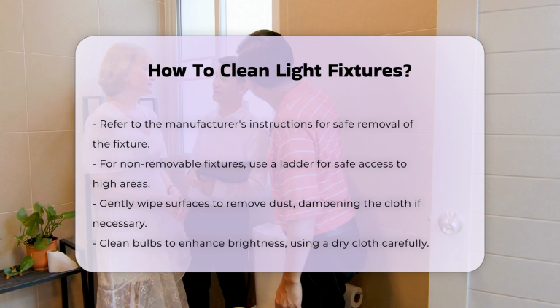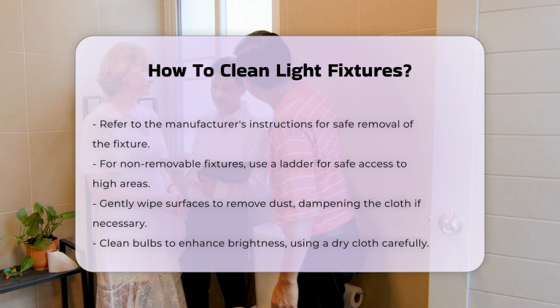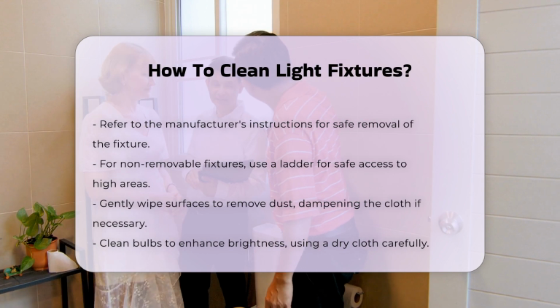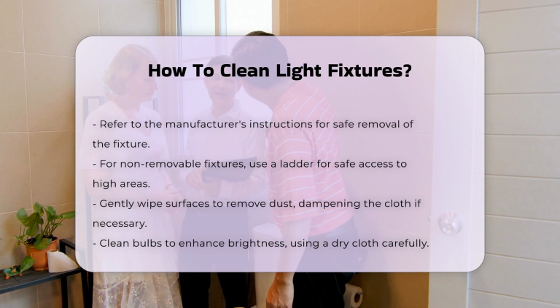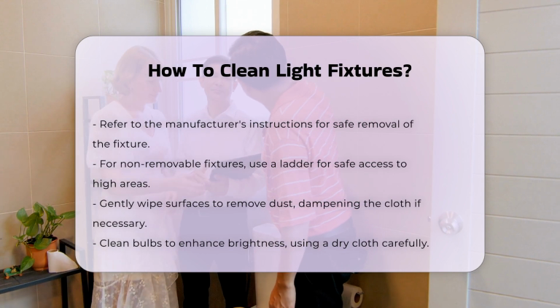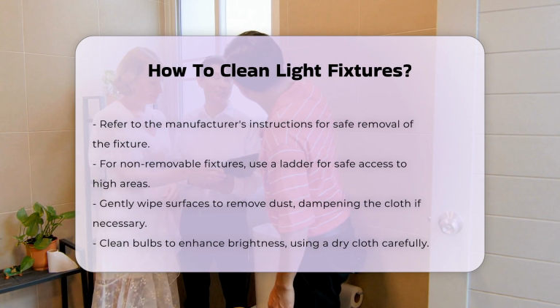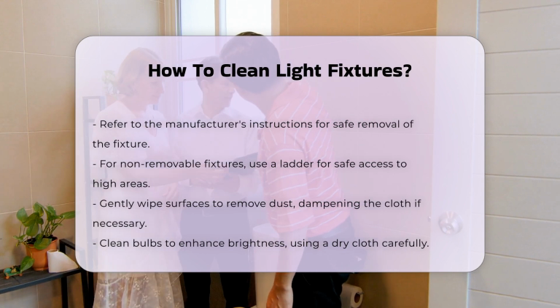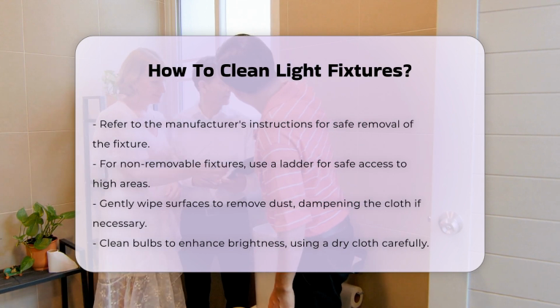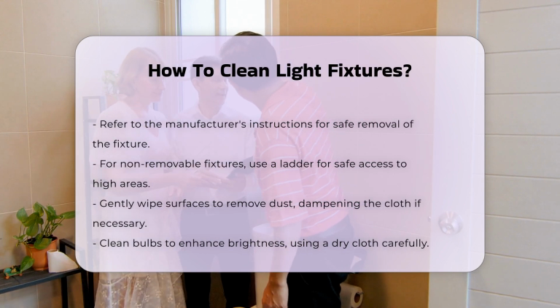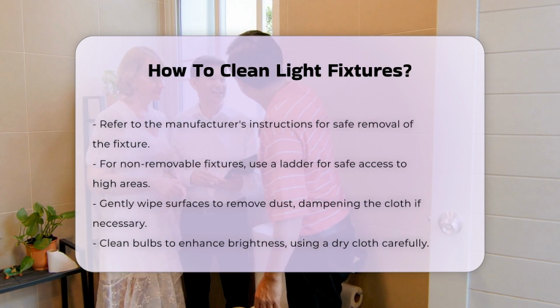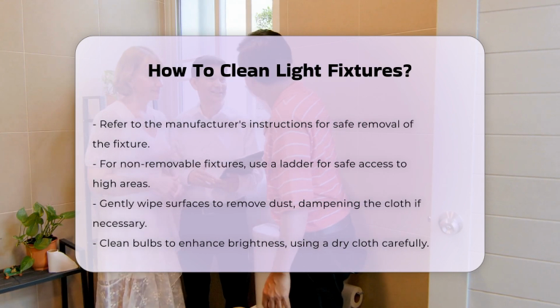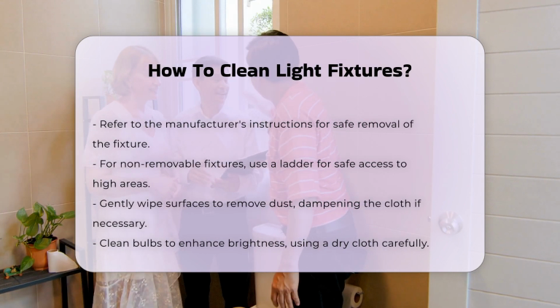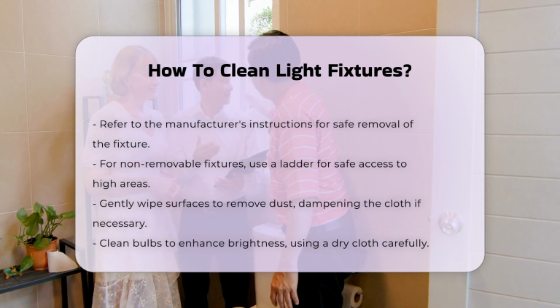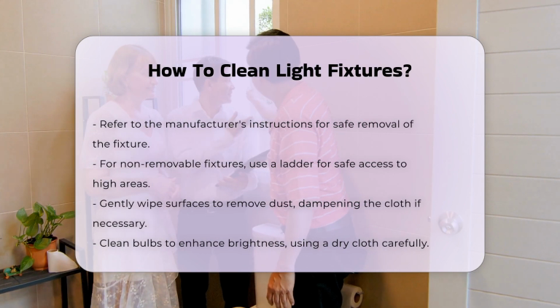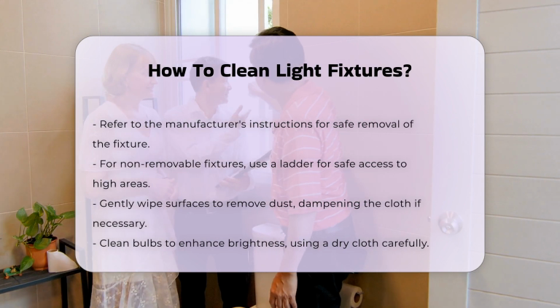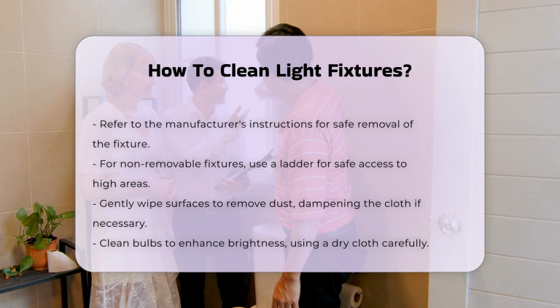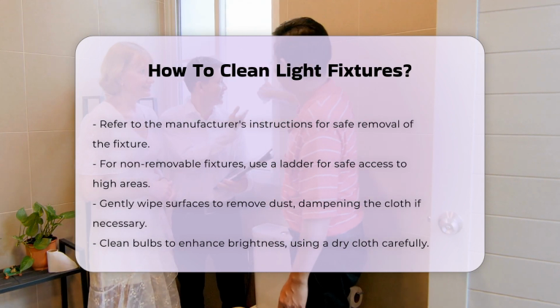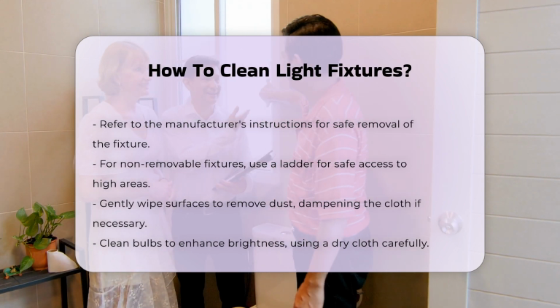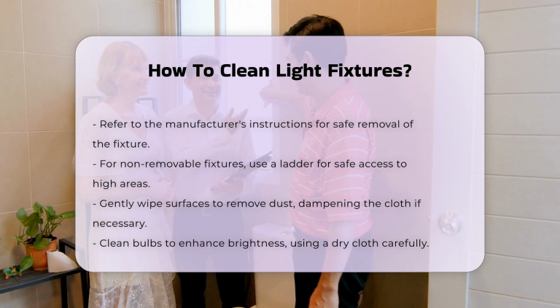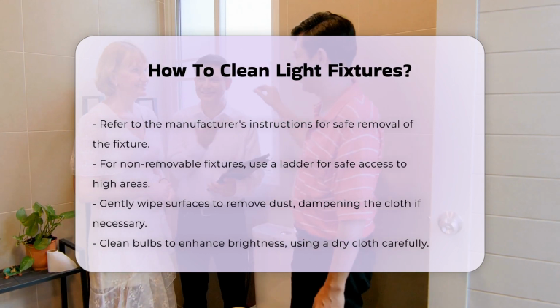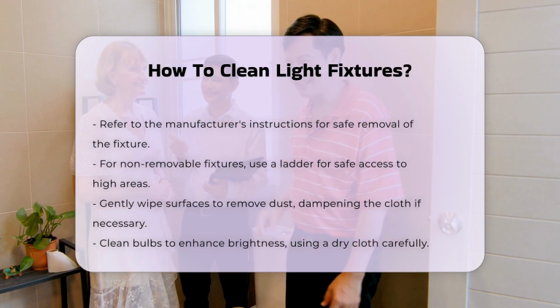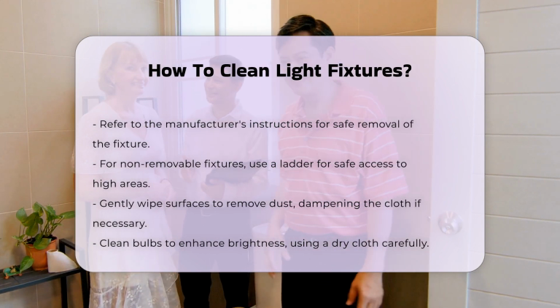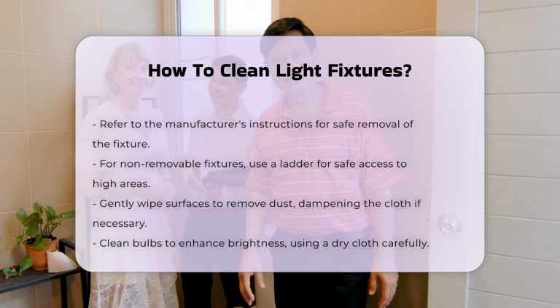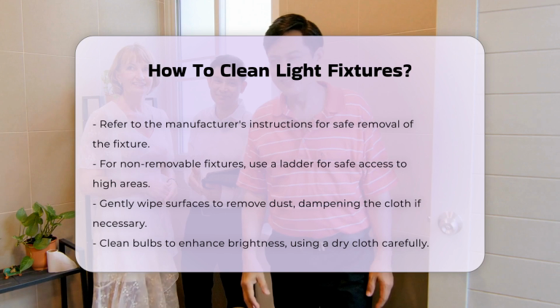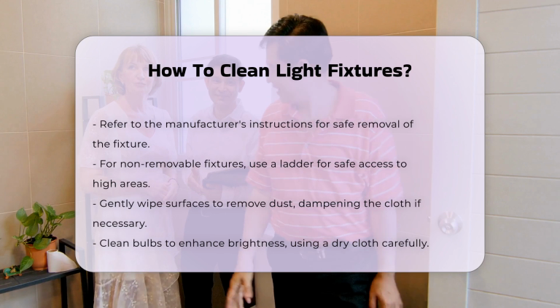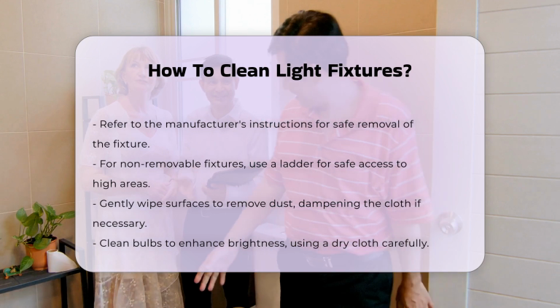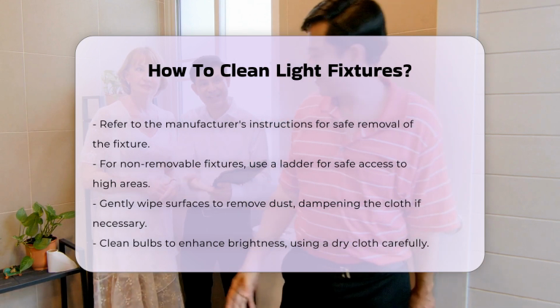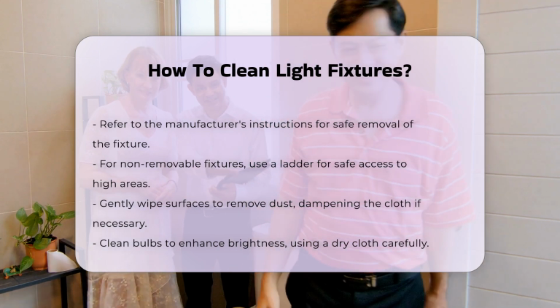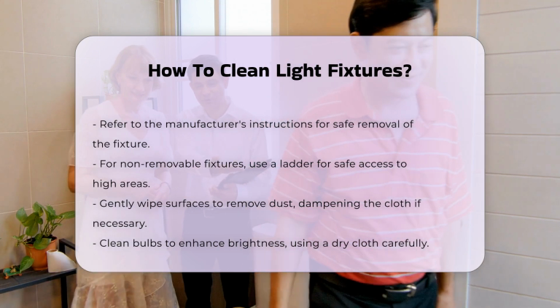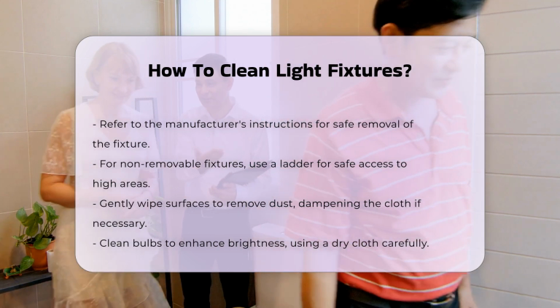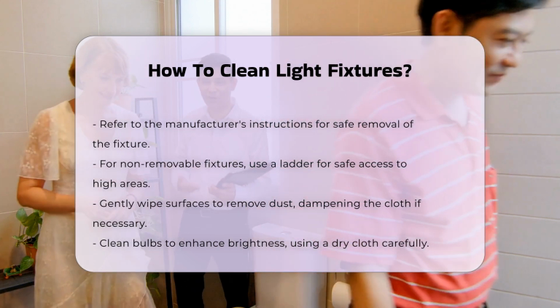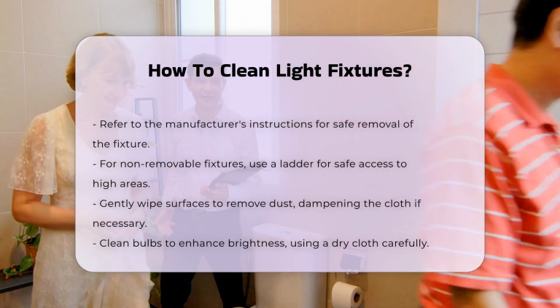For non-removable fixtures, use a ladder to reach high areas safely. Wipe the surface gently to remove dust. If needed, dampen the cloth with a cleaning solution.